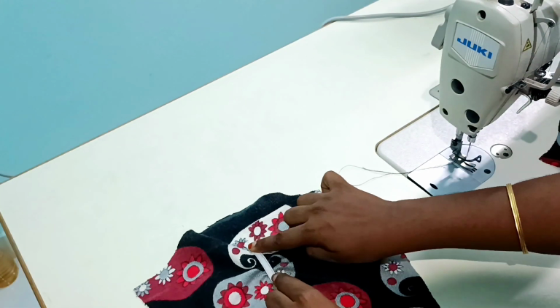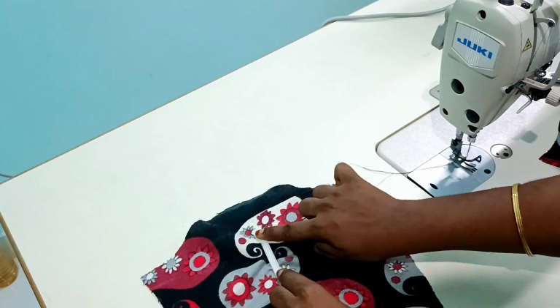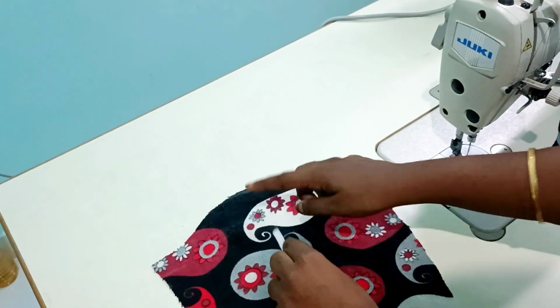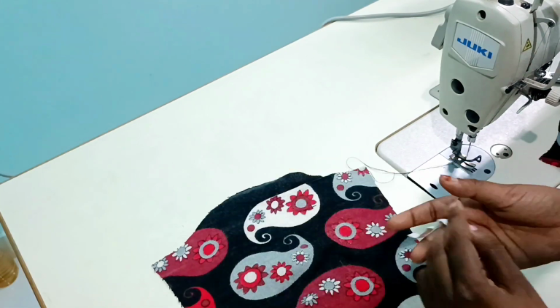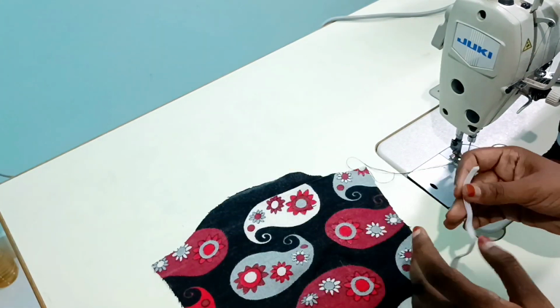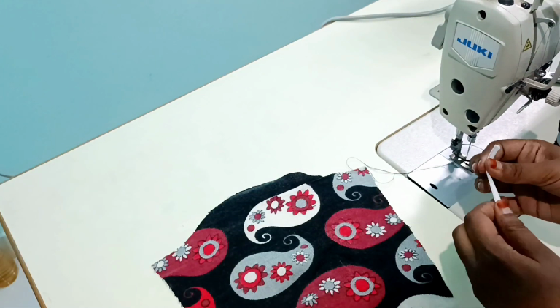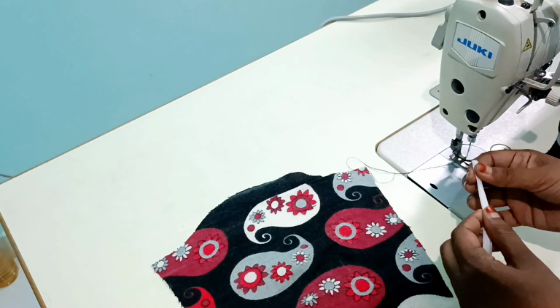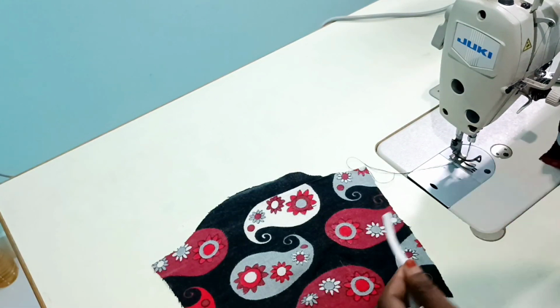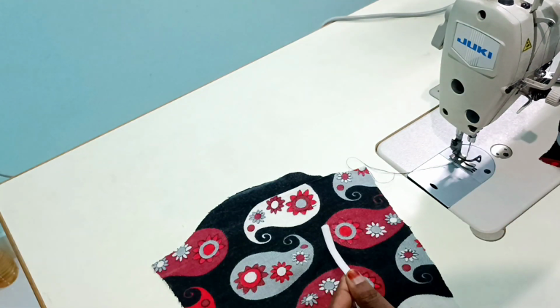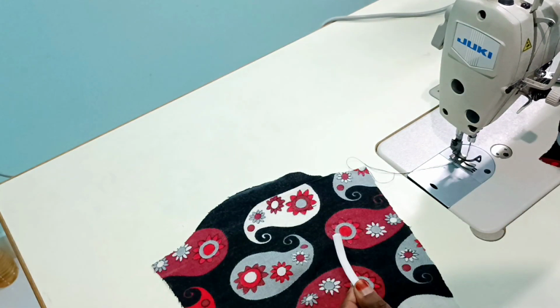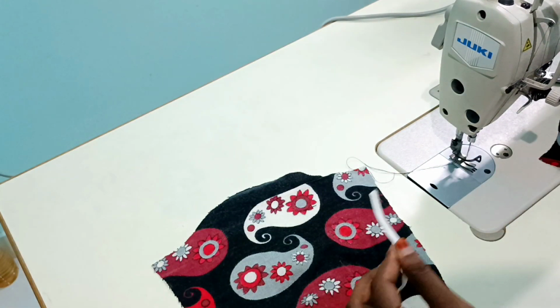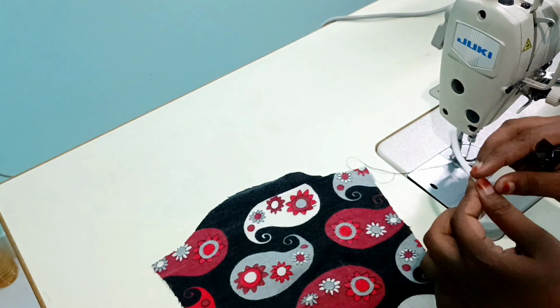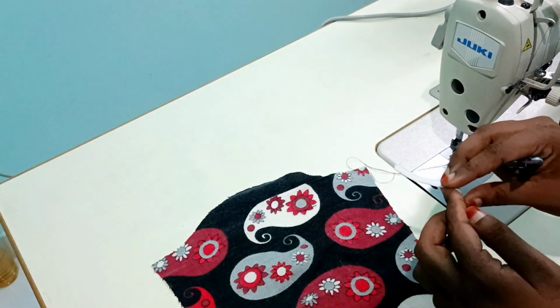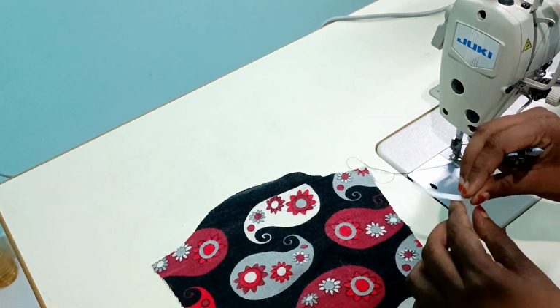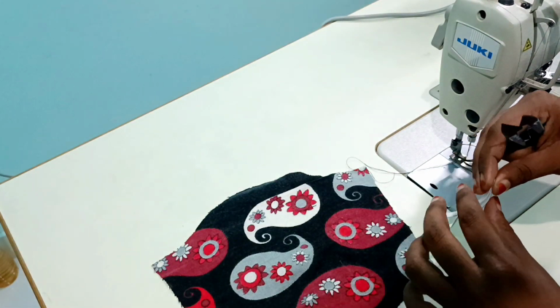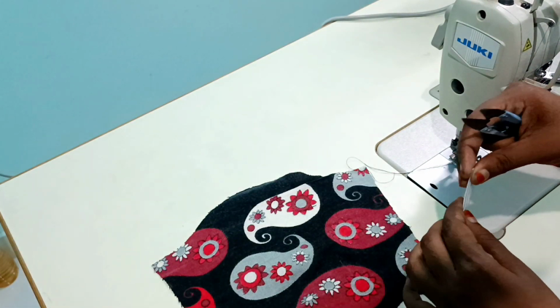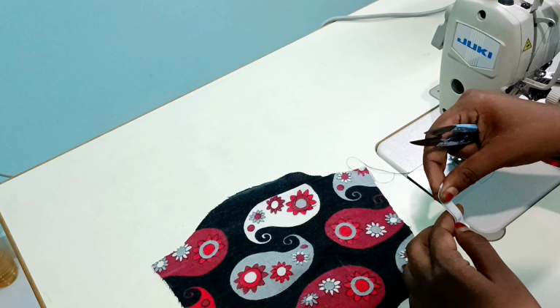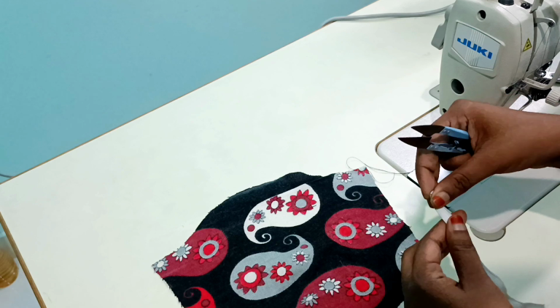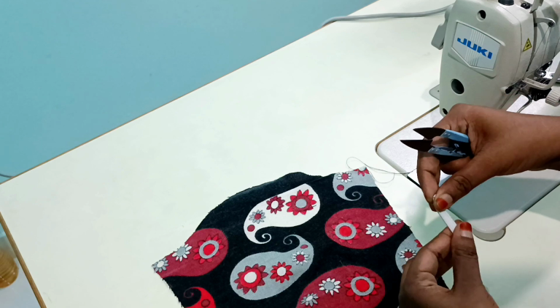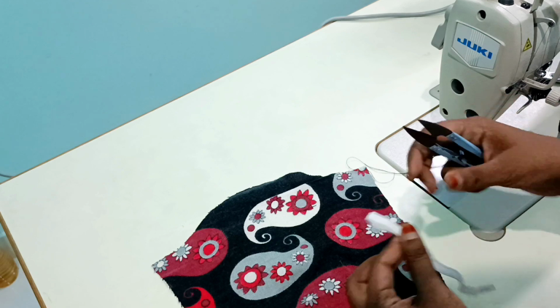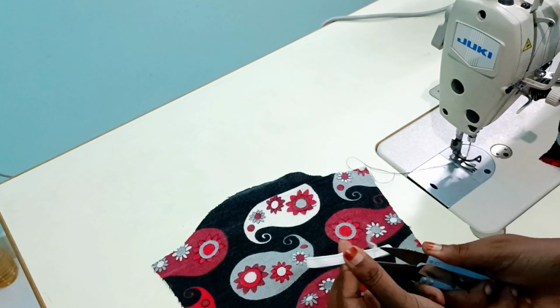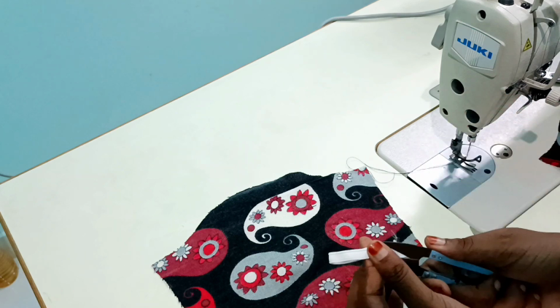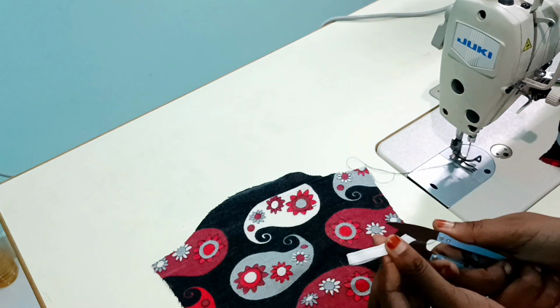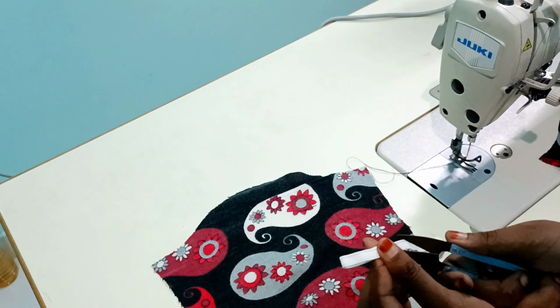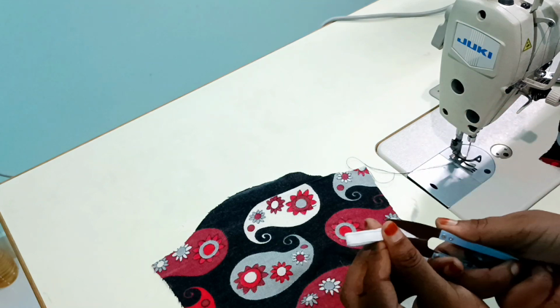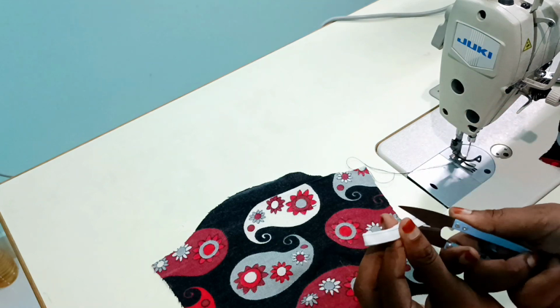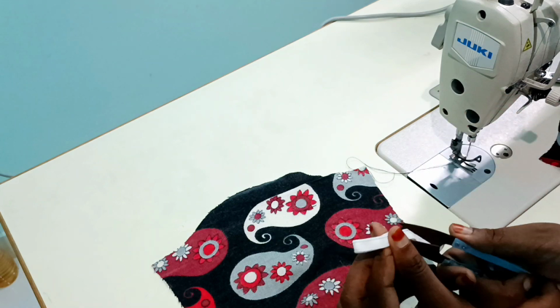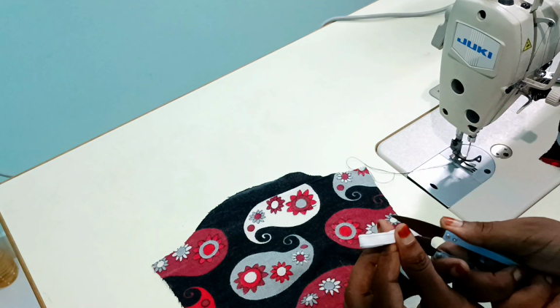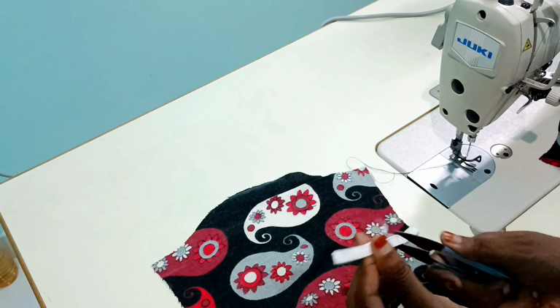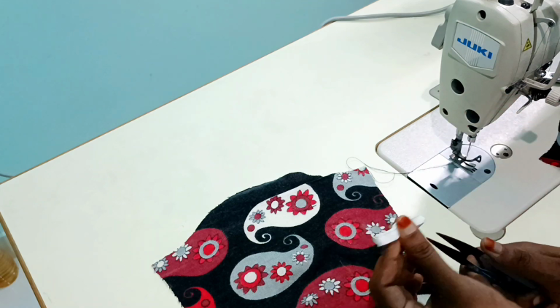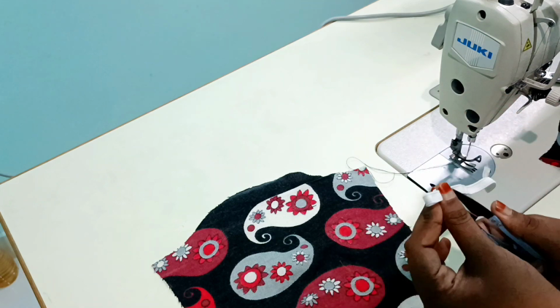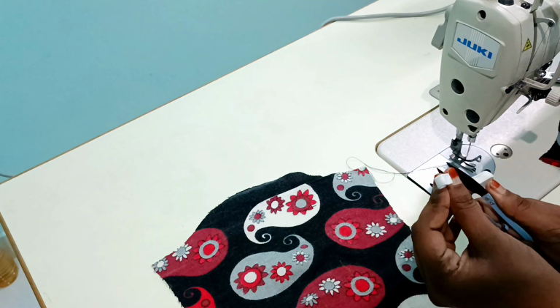Hello, welcome back to my channel. Today's video is to make a baby frock.